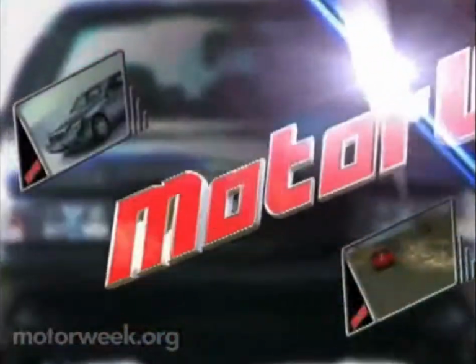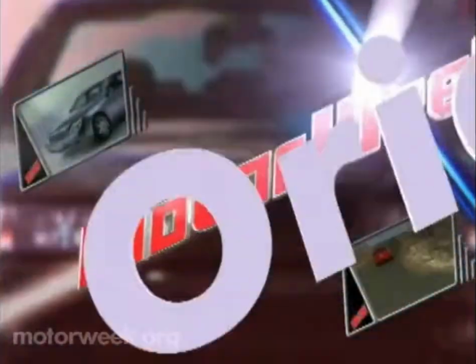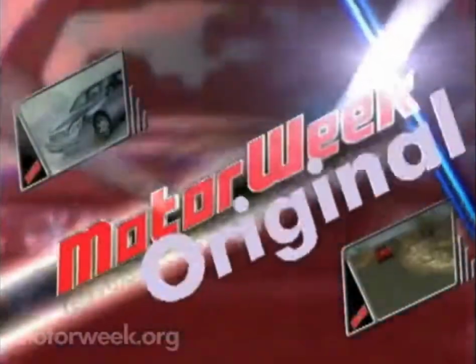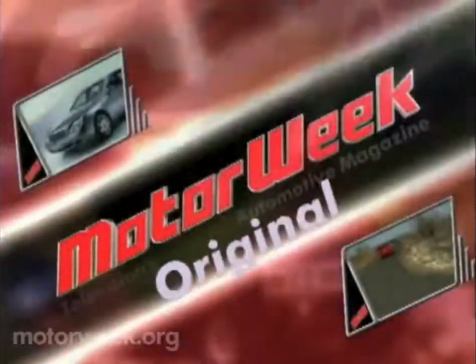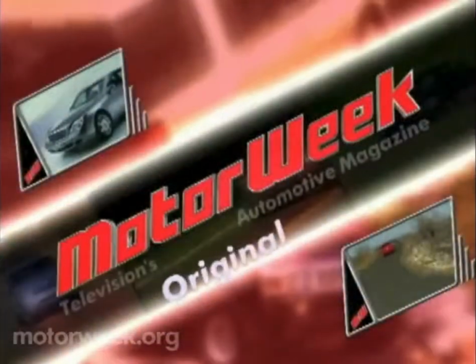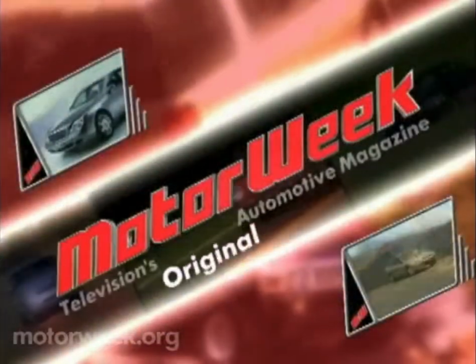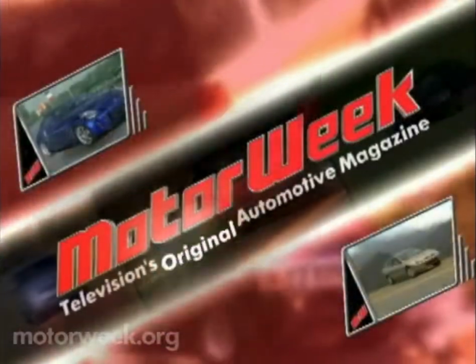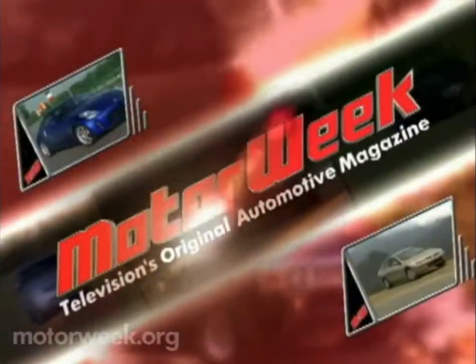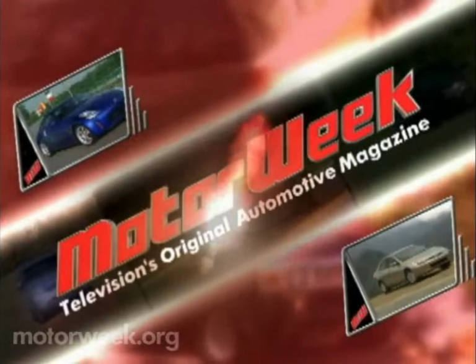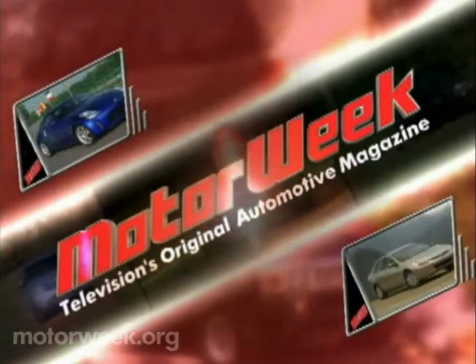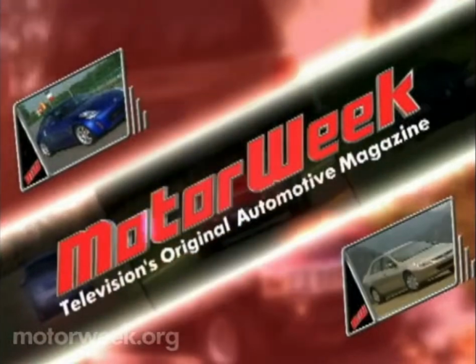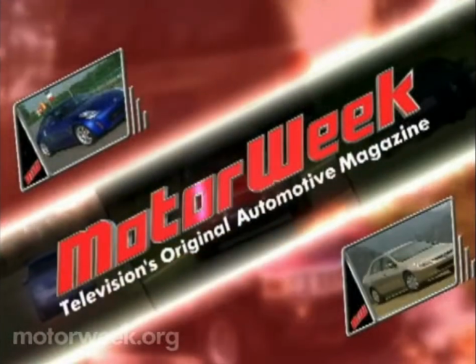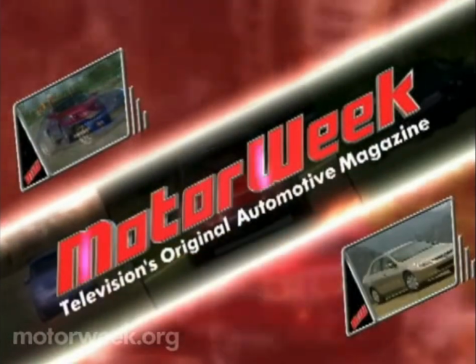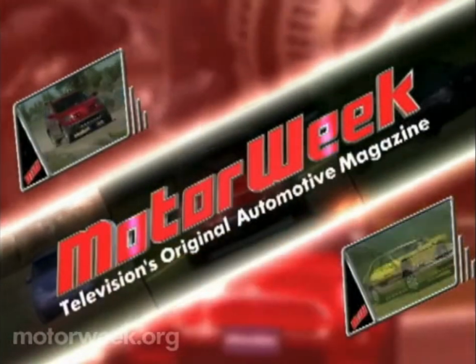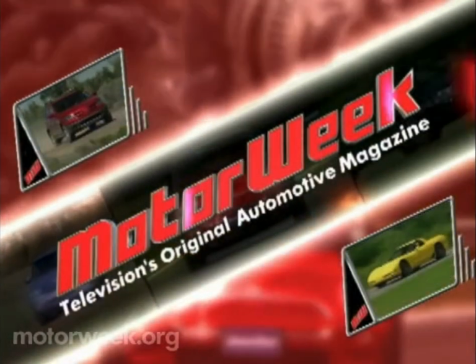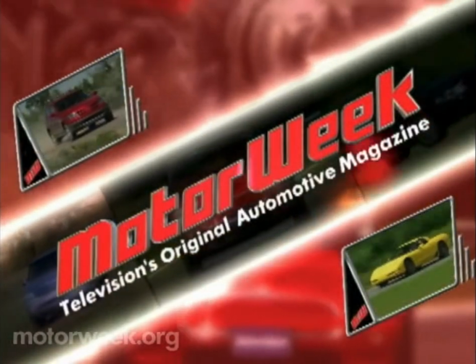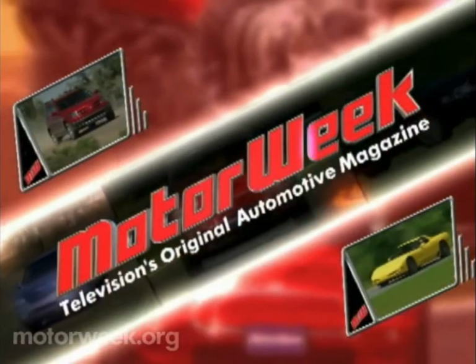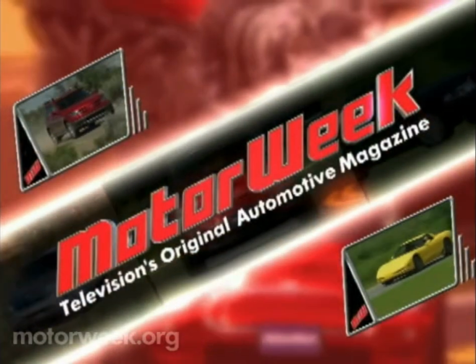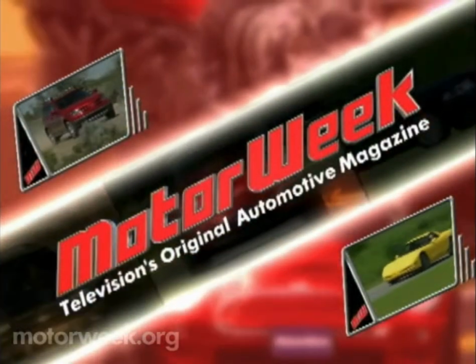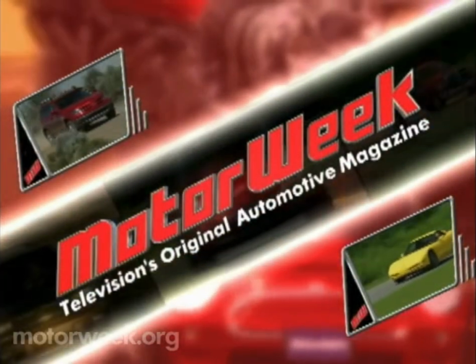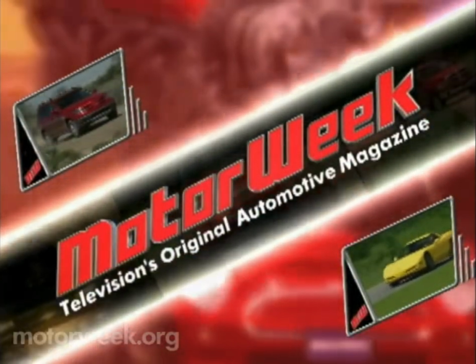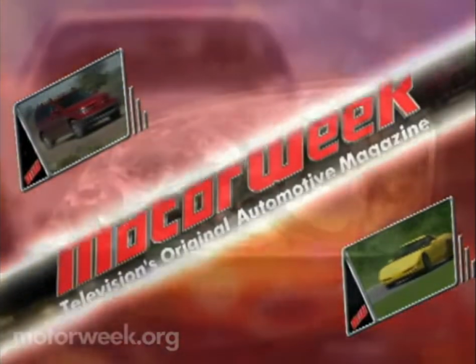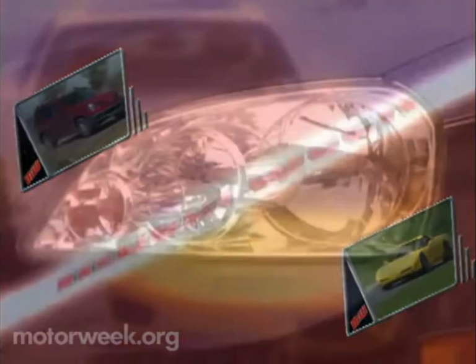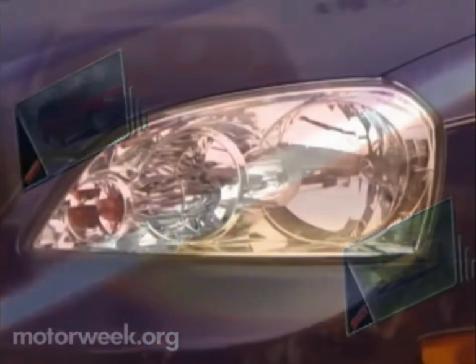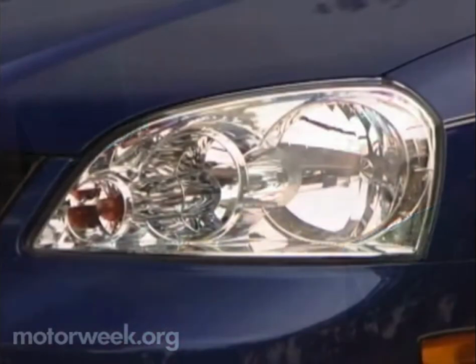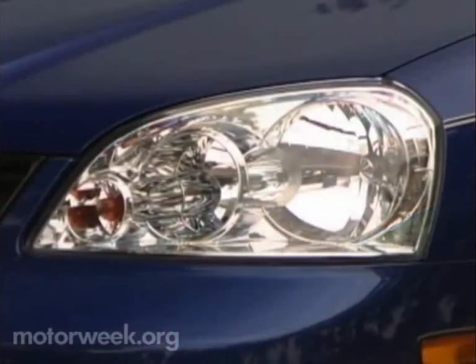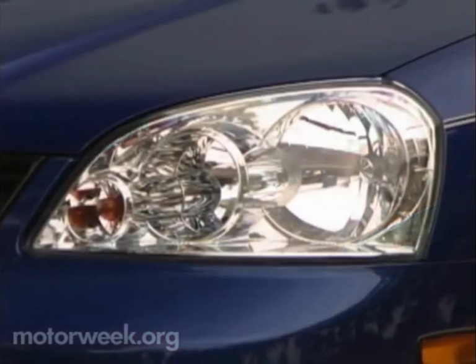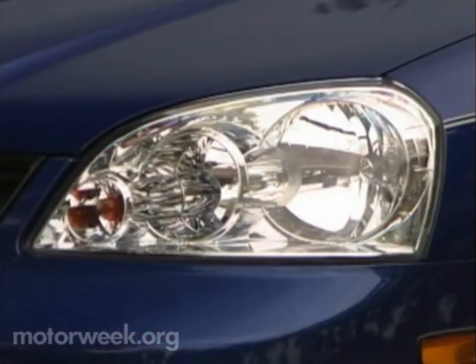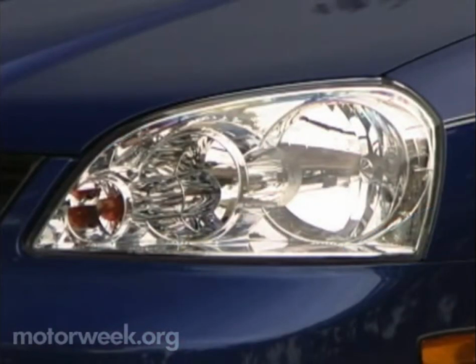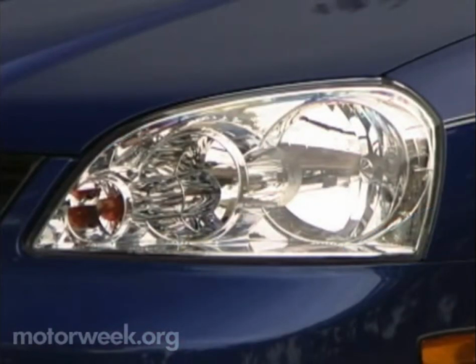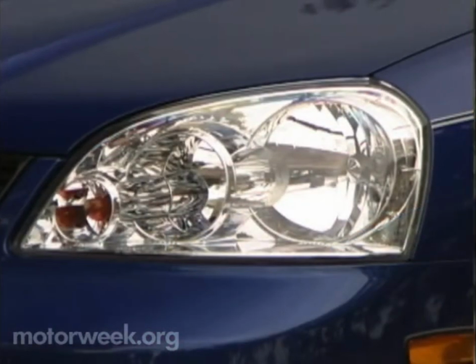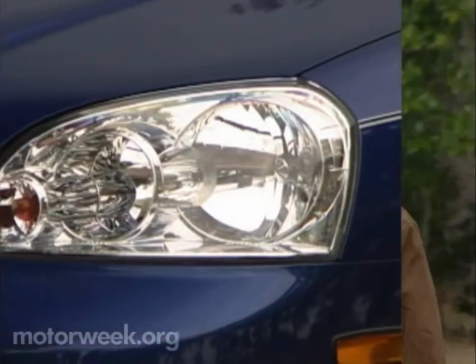MotorWeek, television's original automotive magazine. Your host for MotorWeek, John Davis.